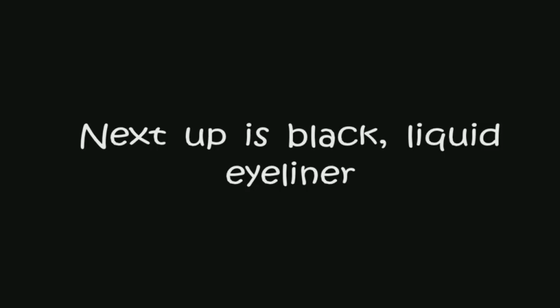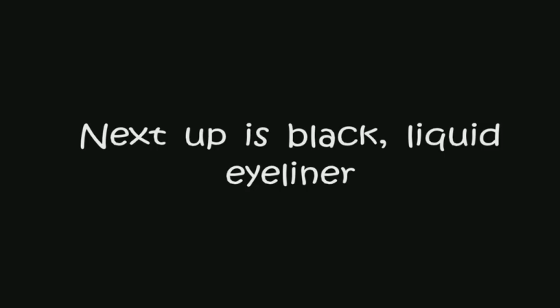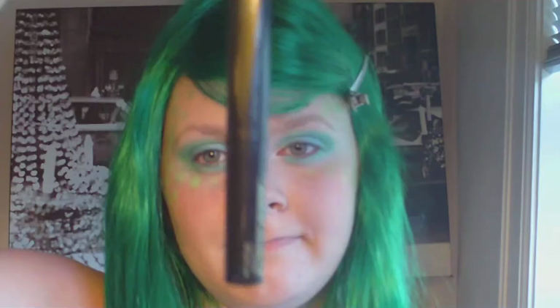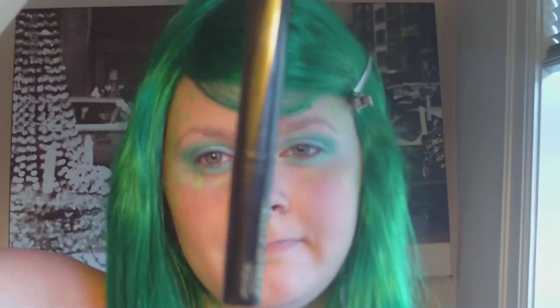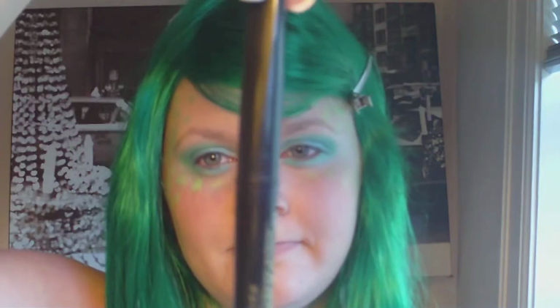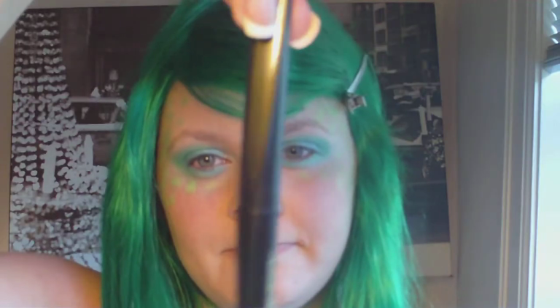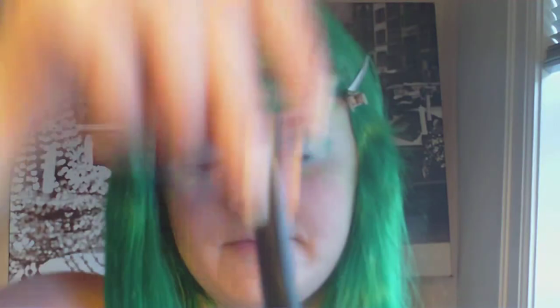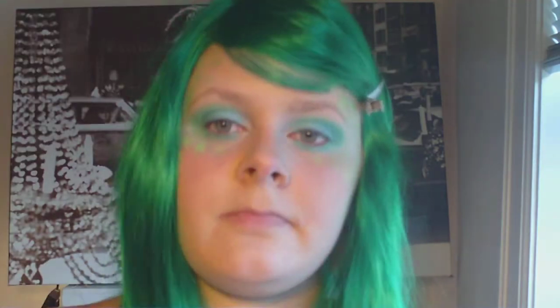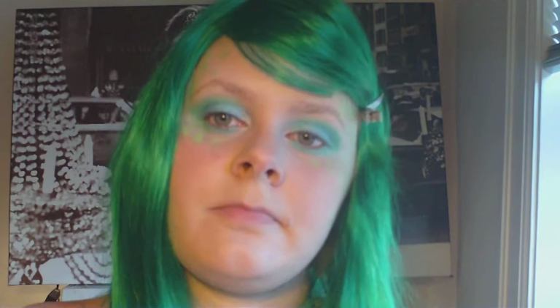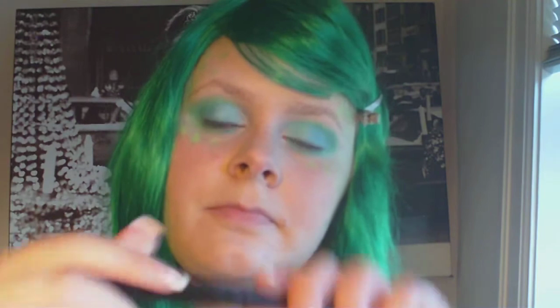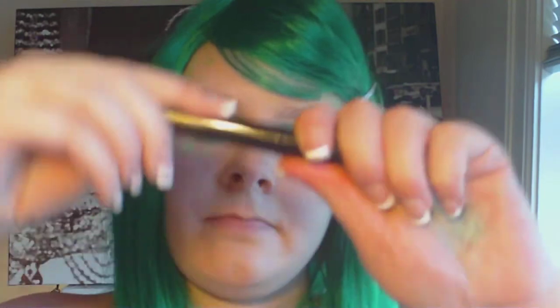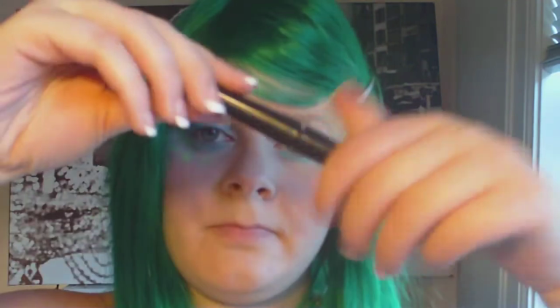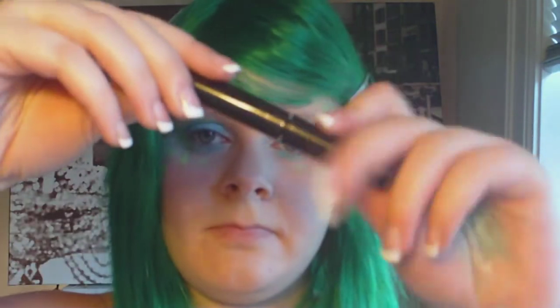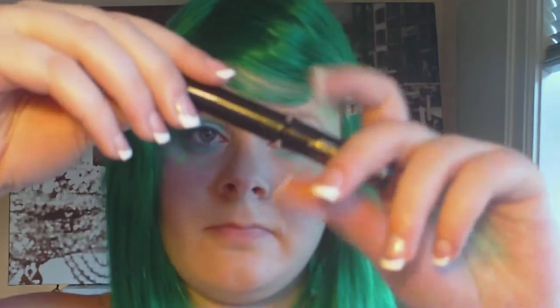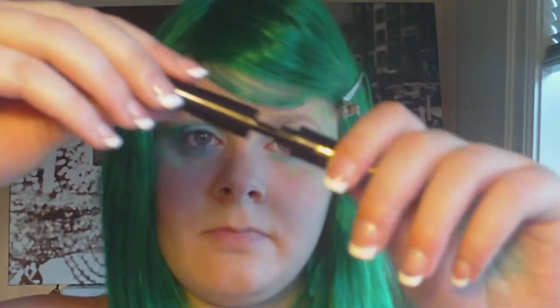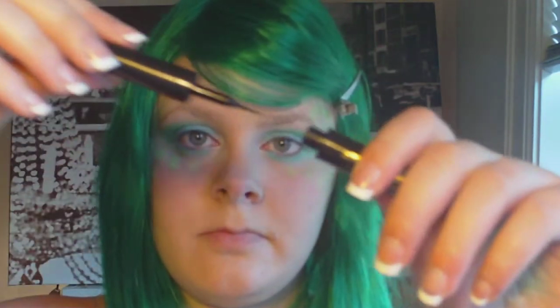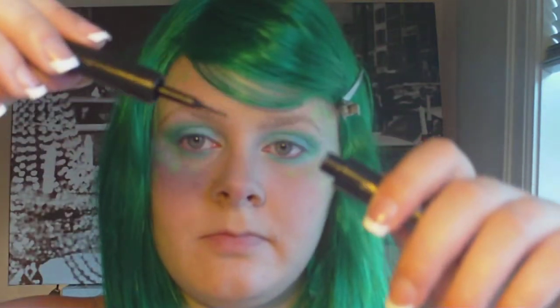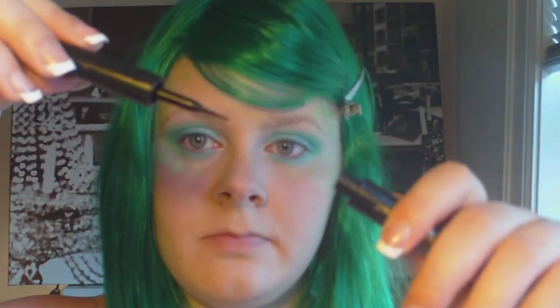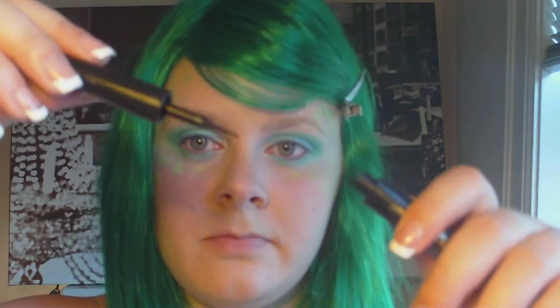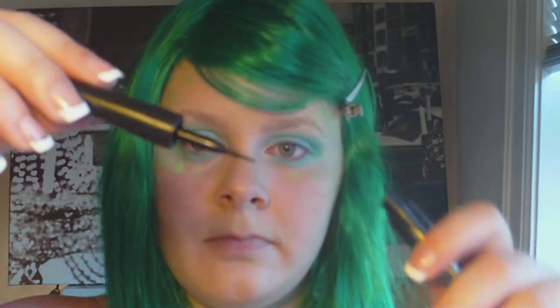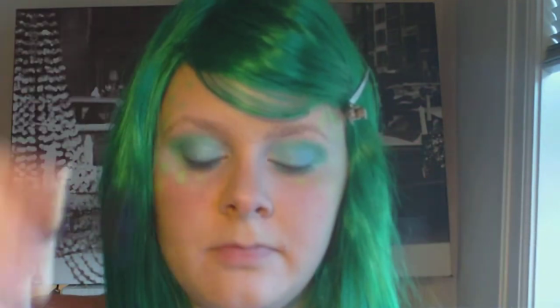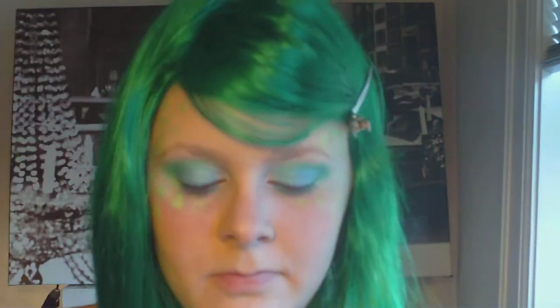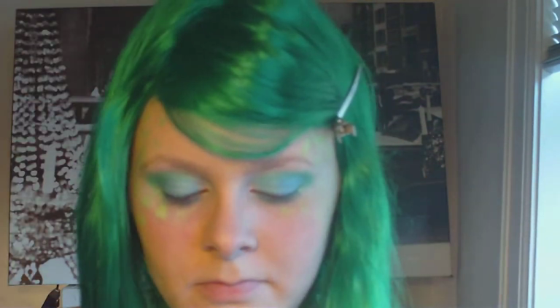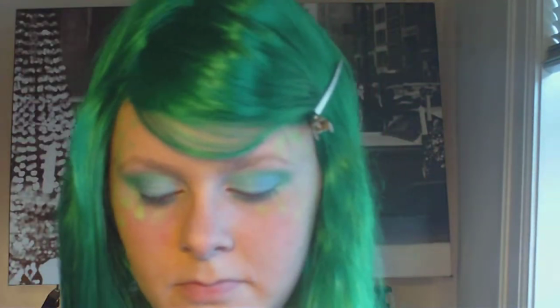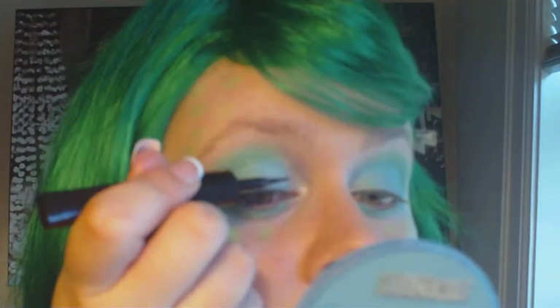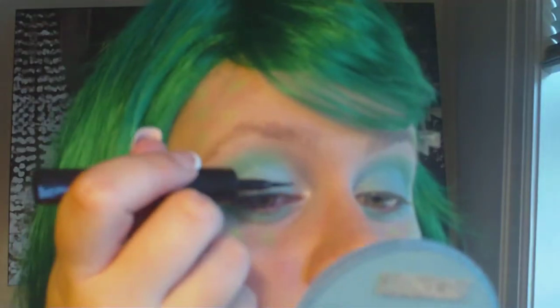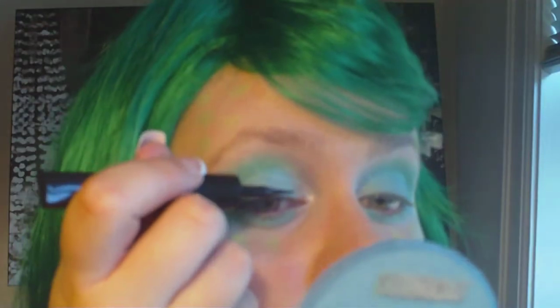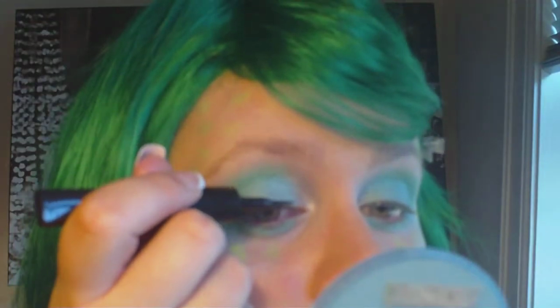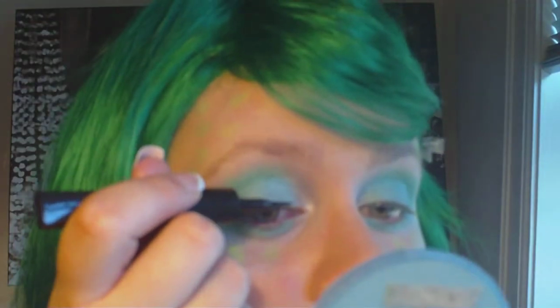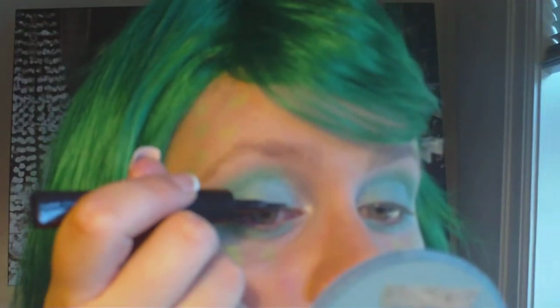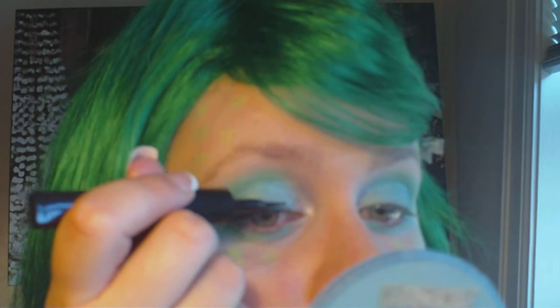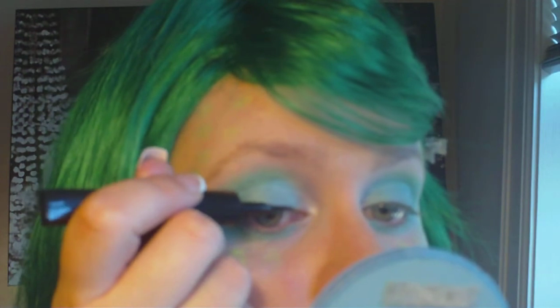I'm taking my black liquid eyeliner and I'm going to line my upper lid first.